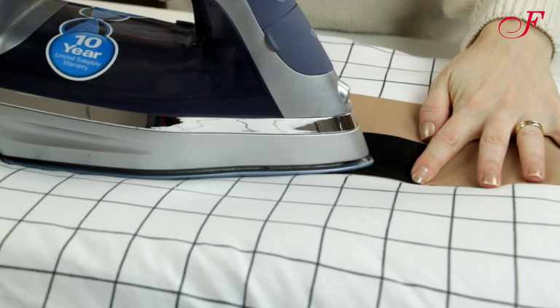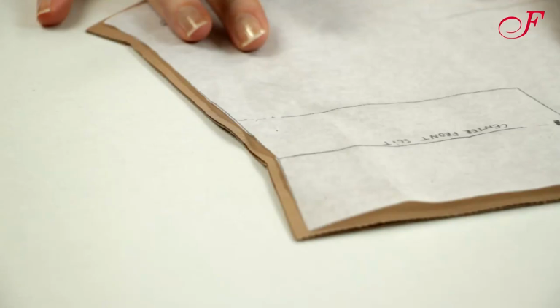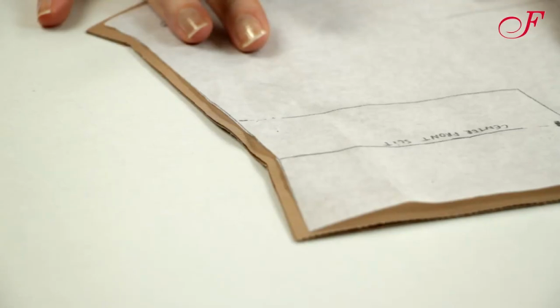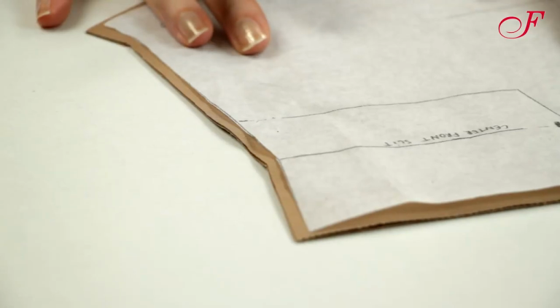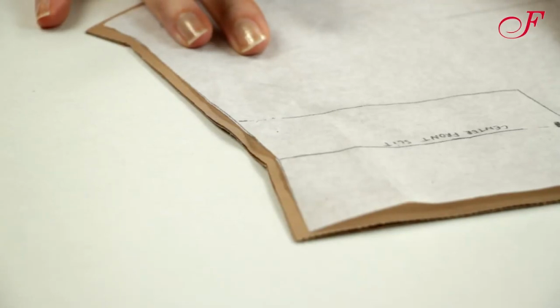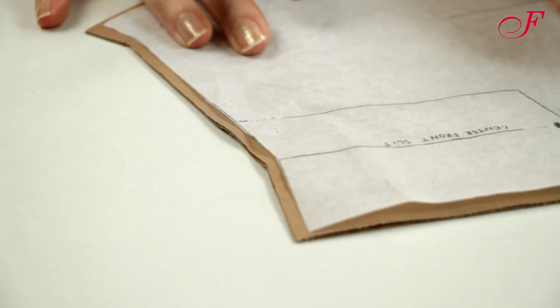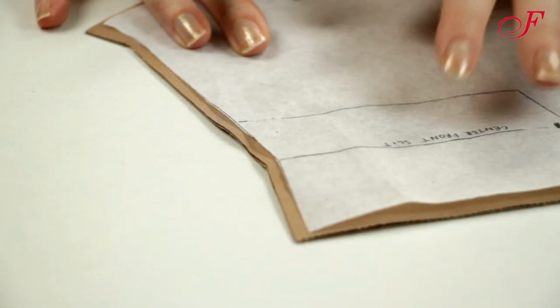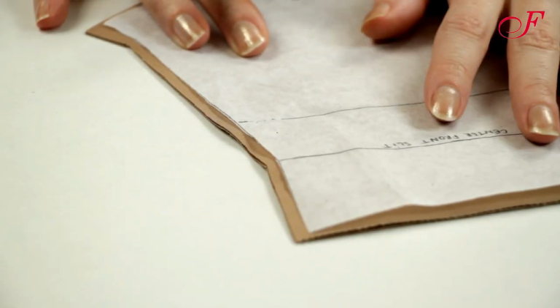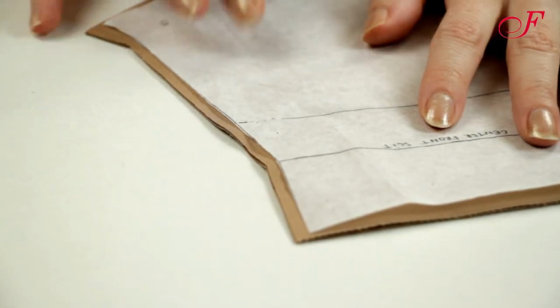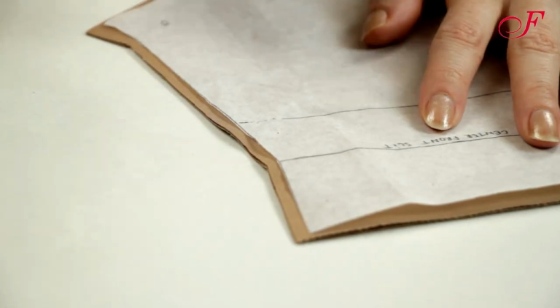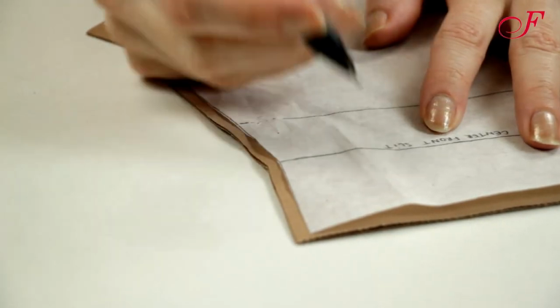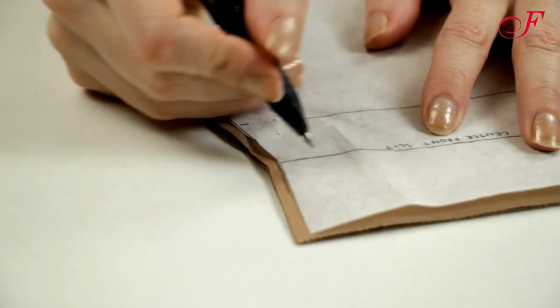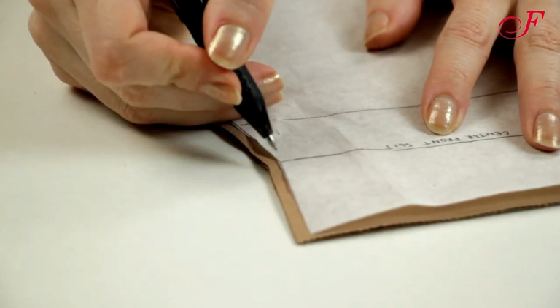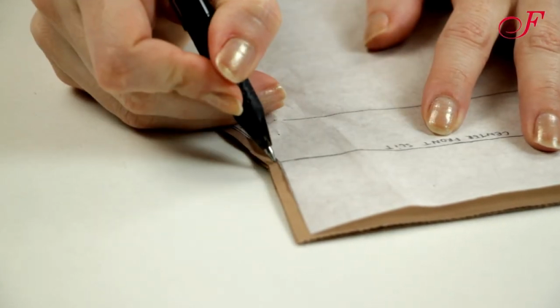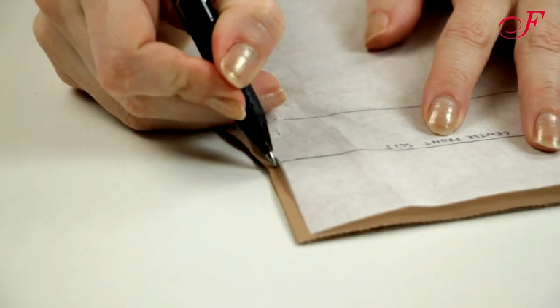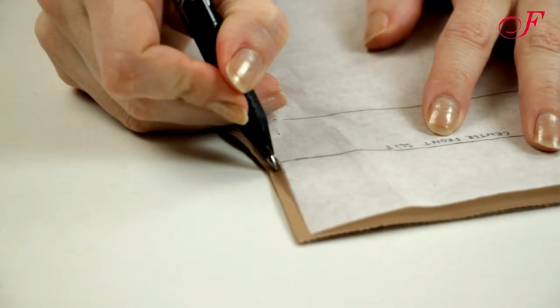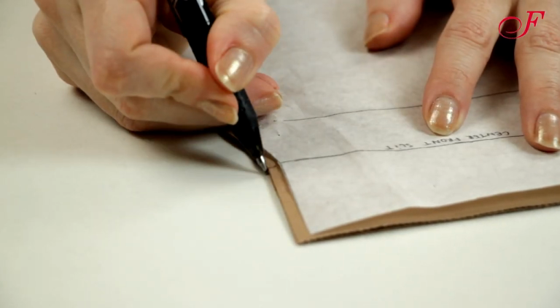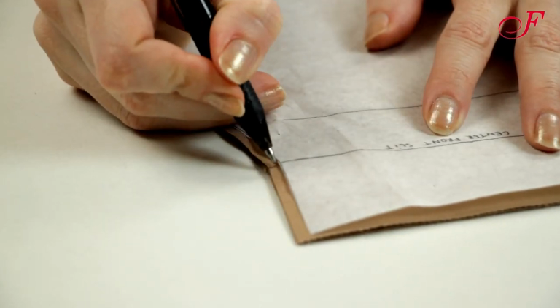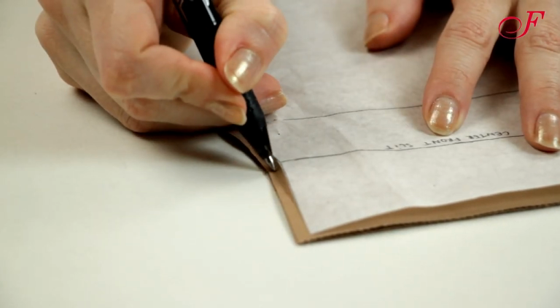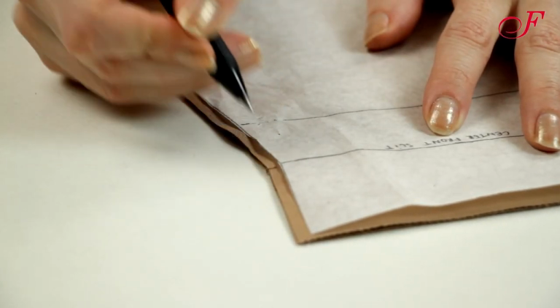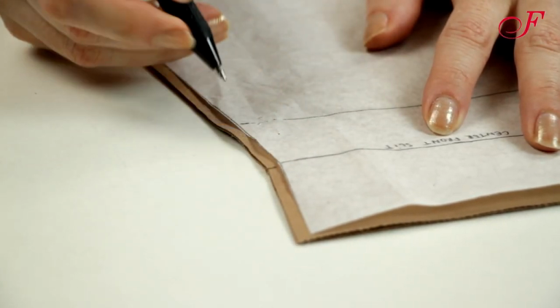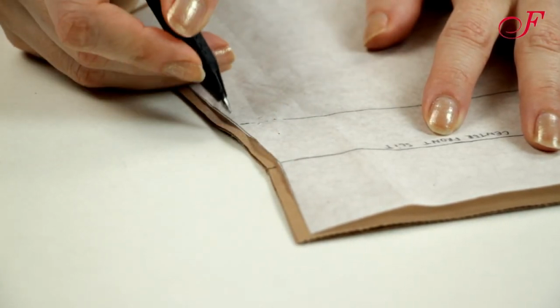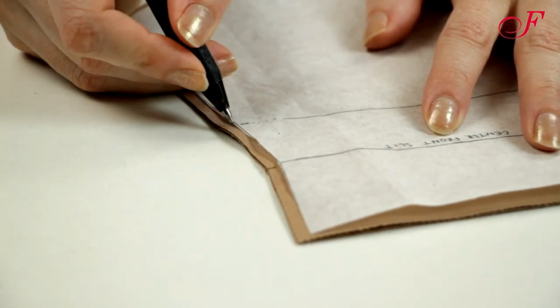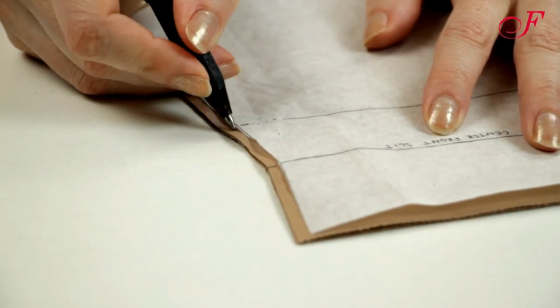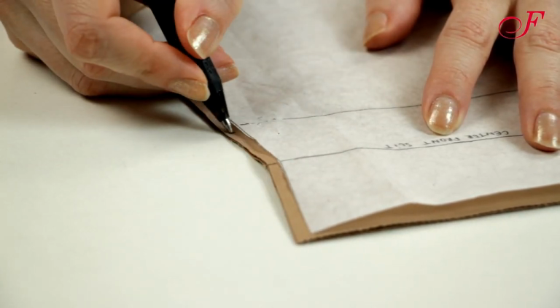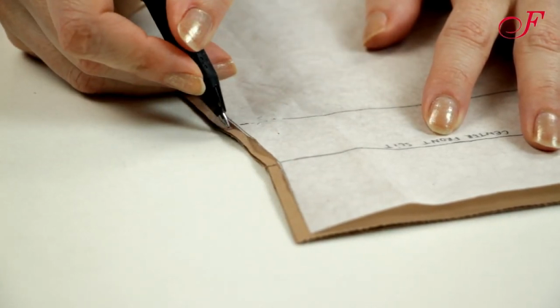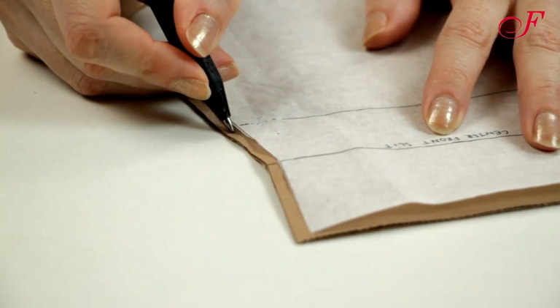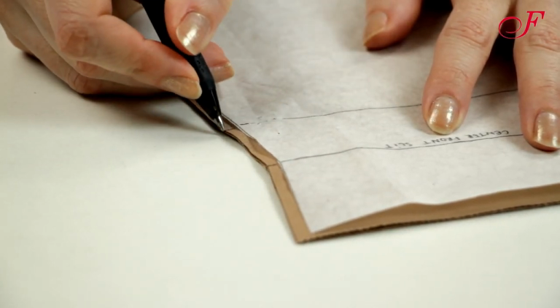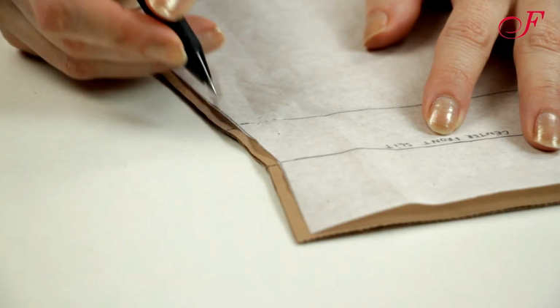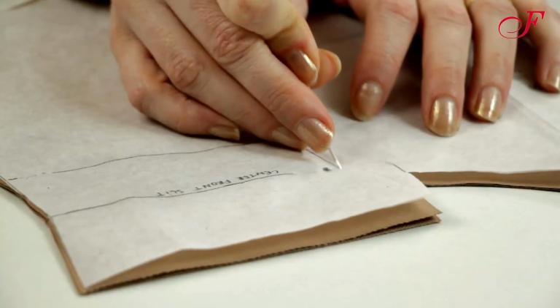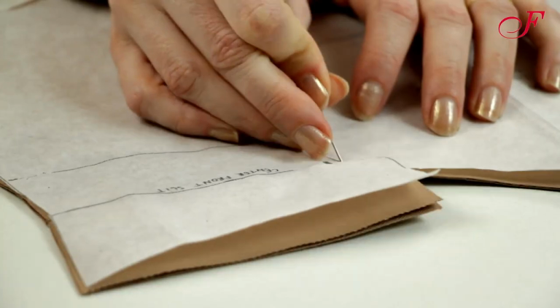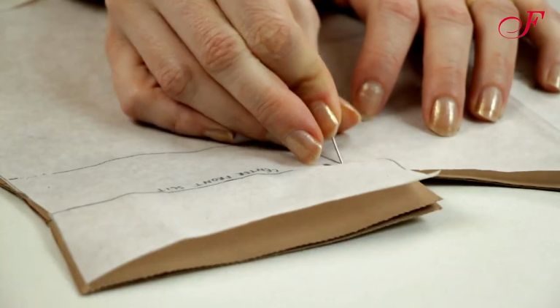Then I transfer the notches of the pattern pieces before removing them from the fabric.